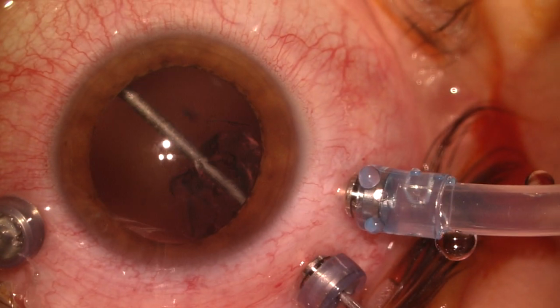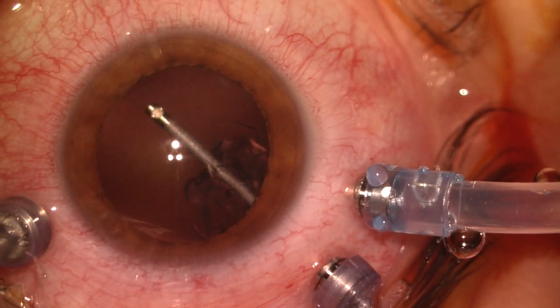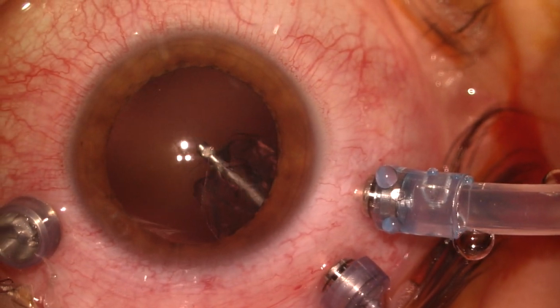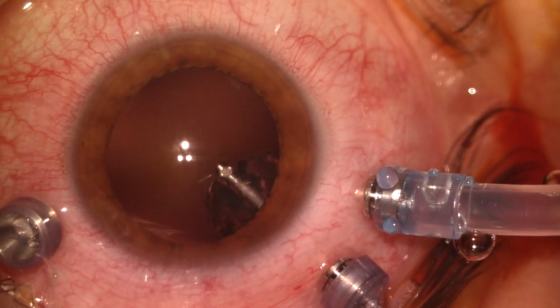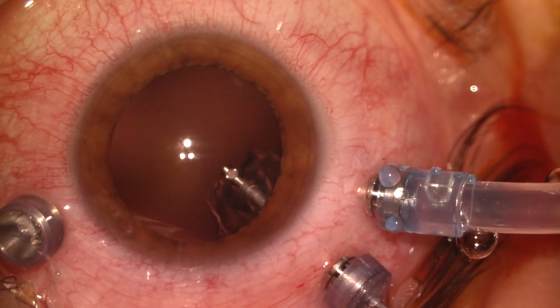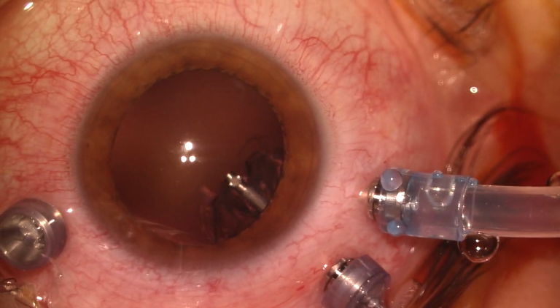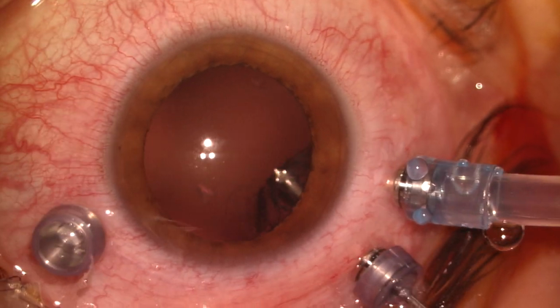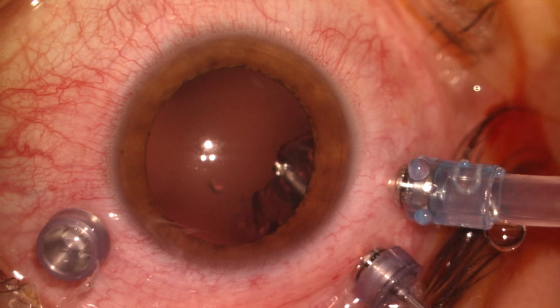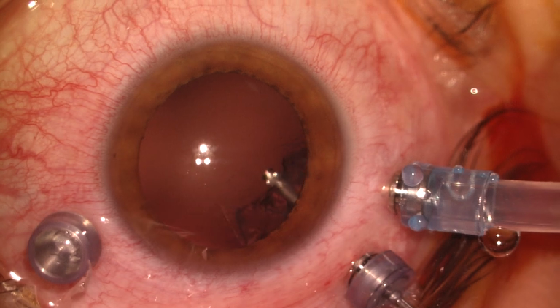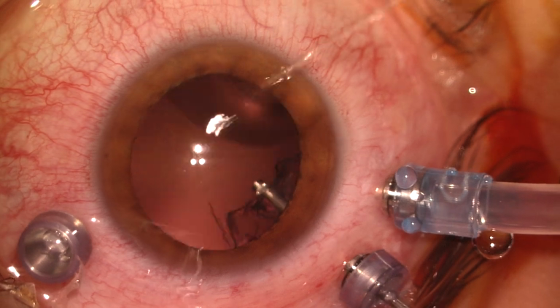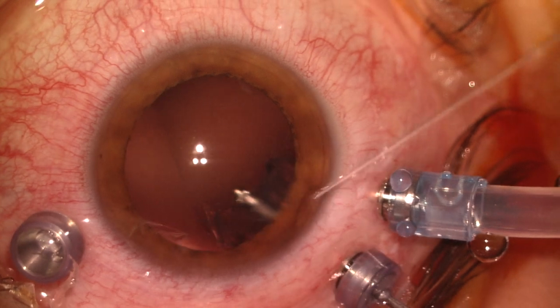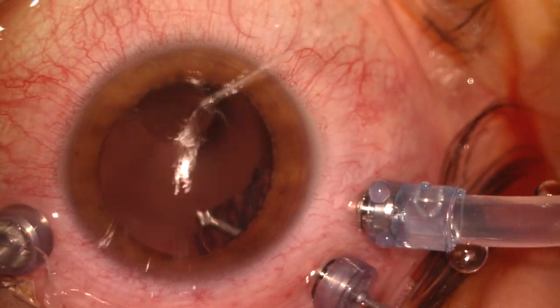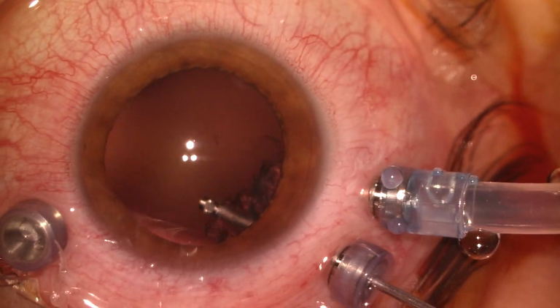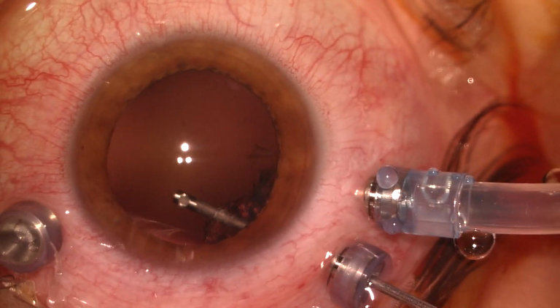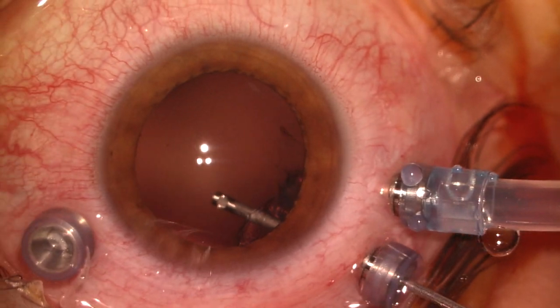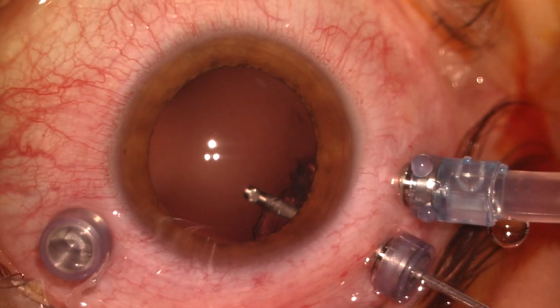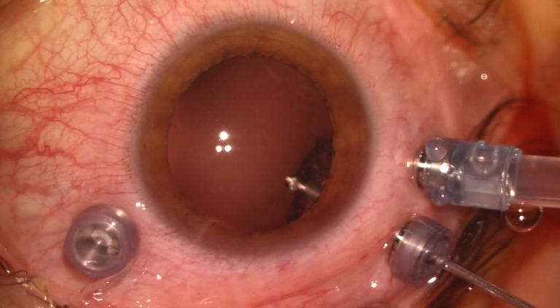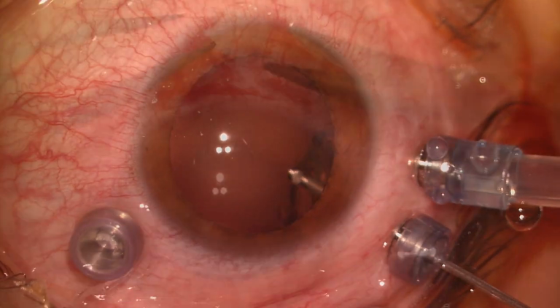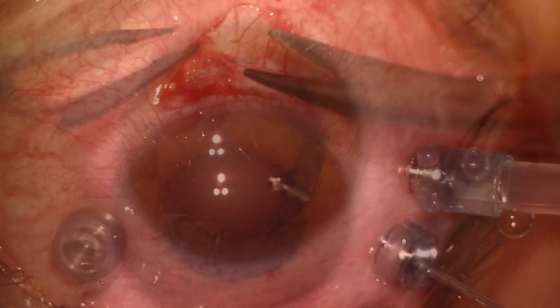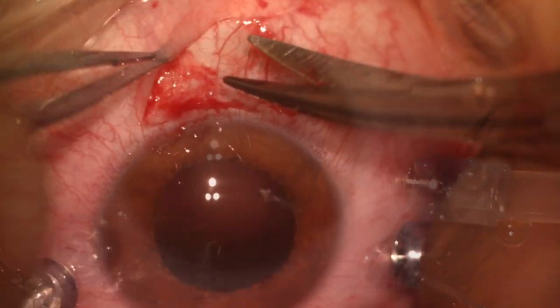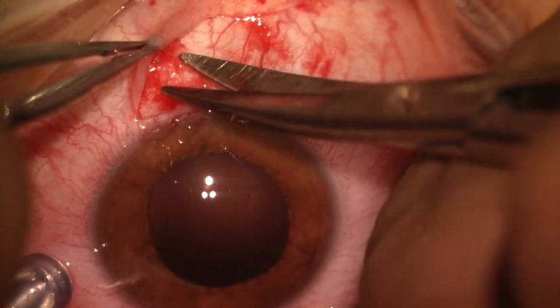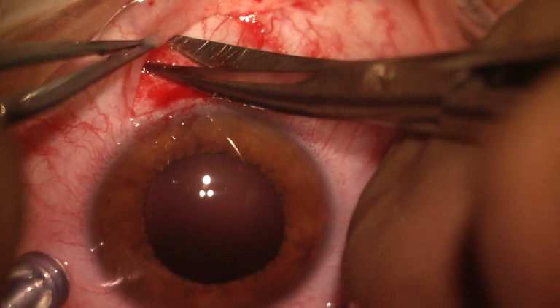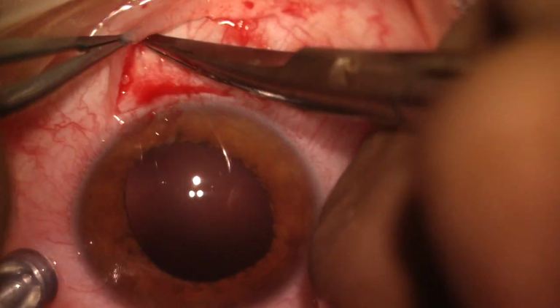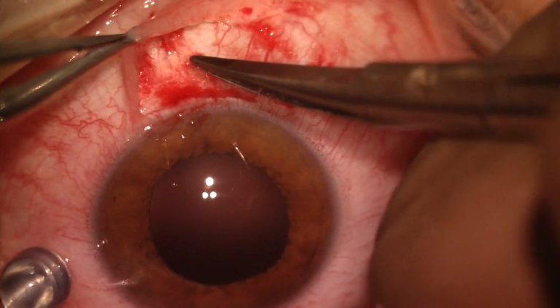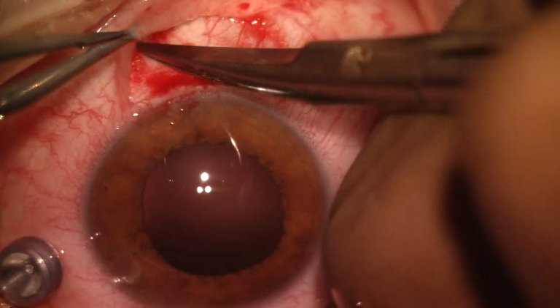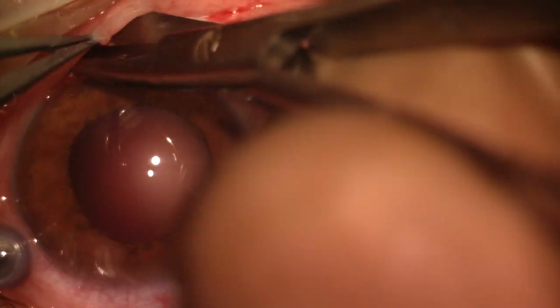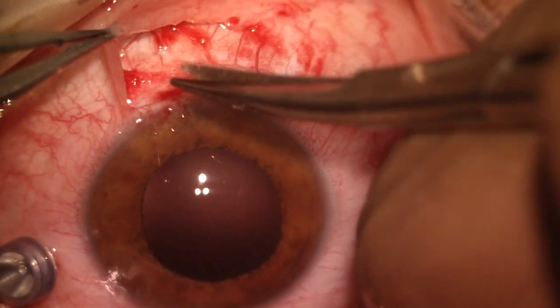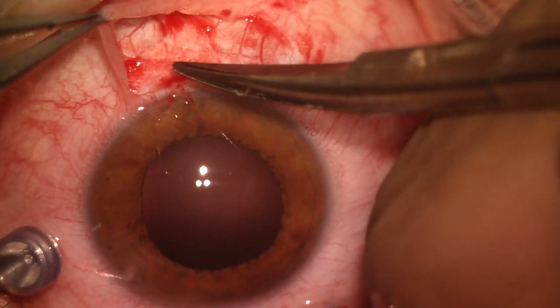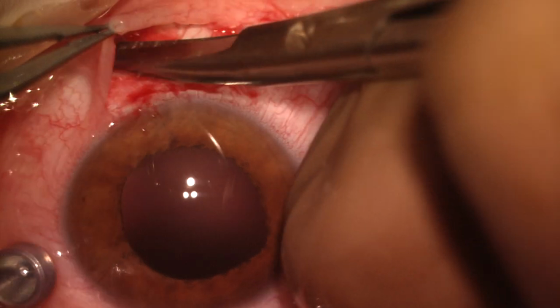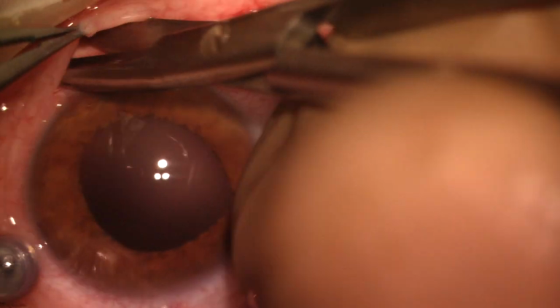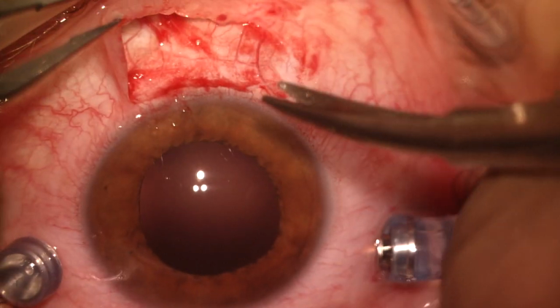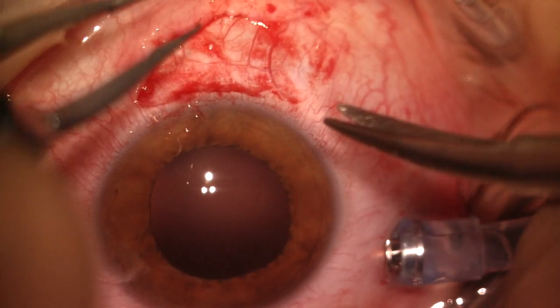First, a pars plana vitrectomy is performed. After that, the conjunctiva and Tenon membrane are opened at 6 and 12 o'clock.